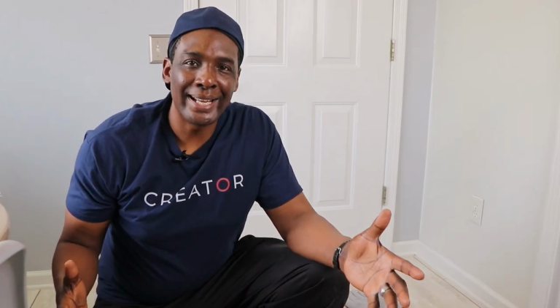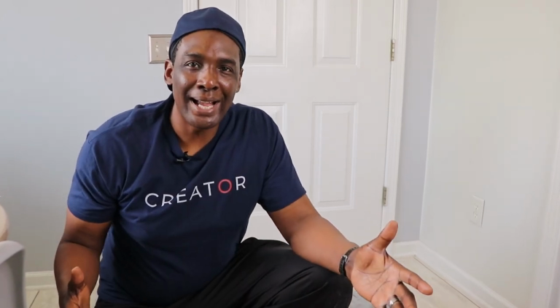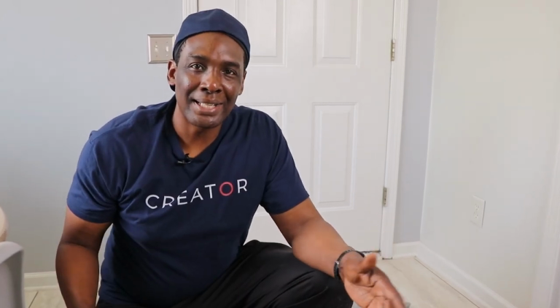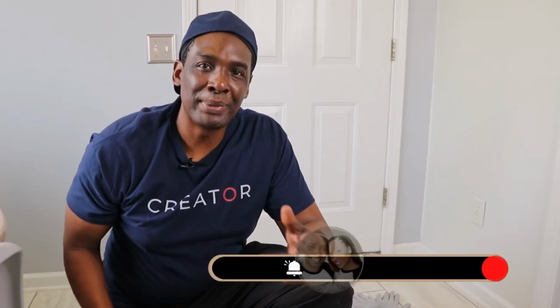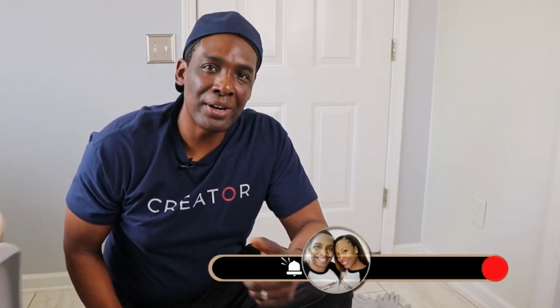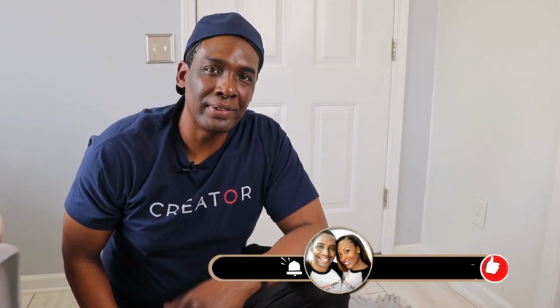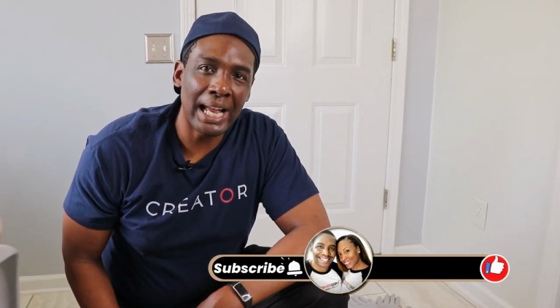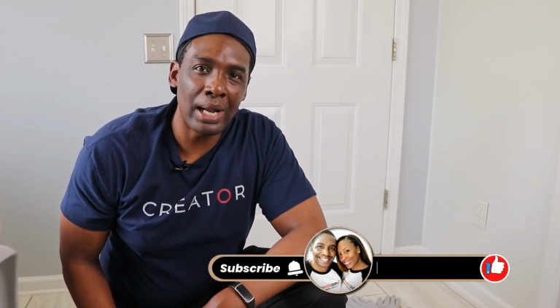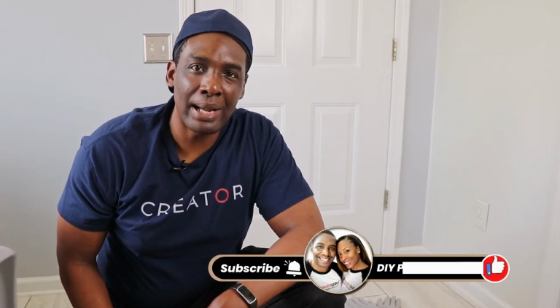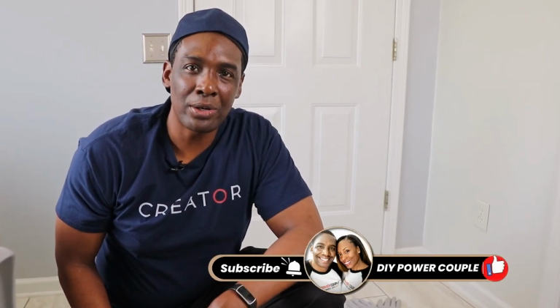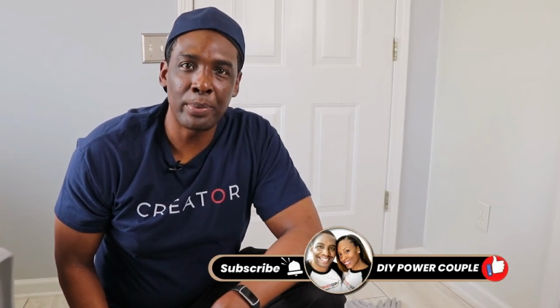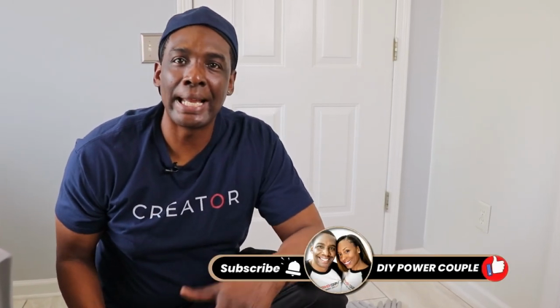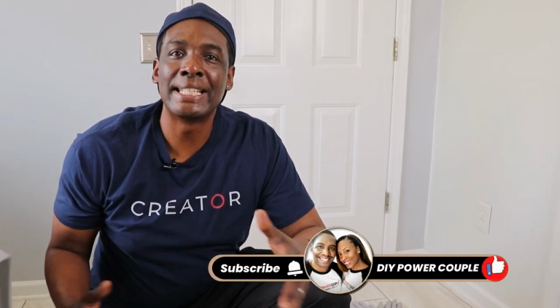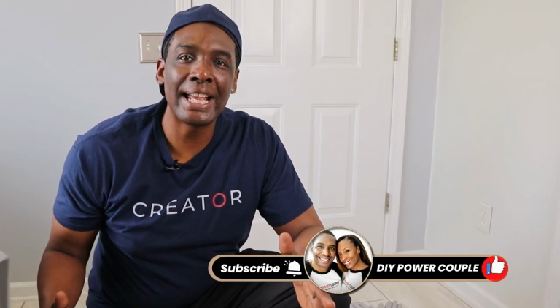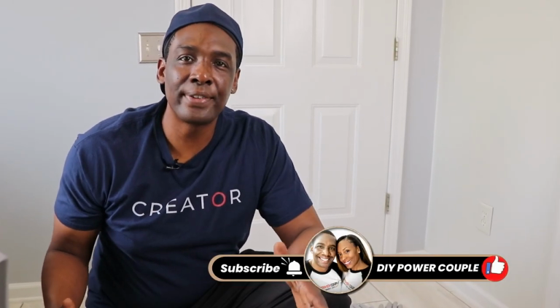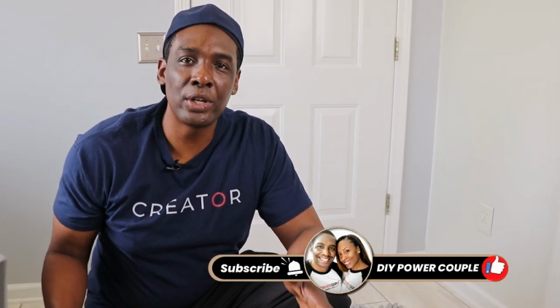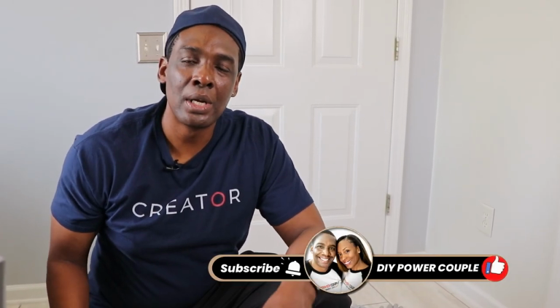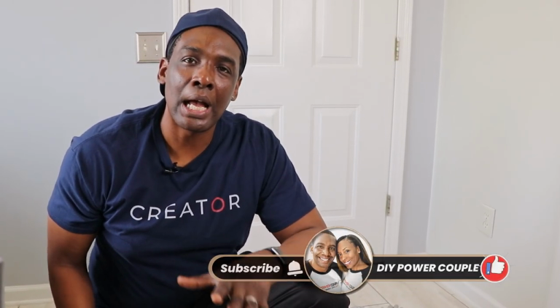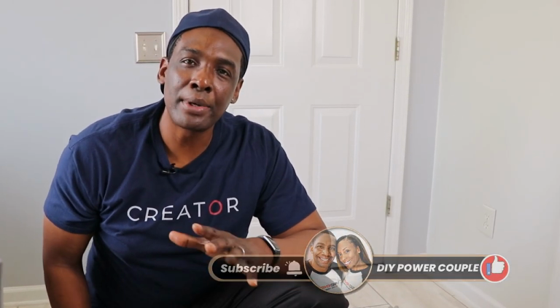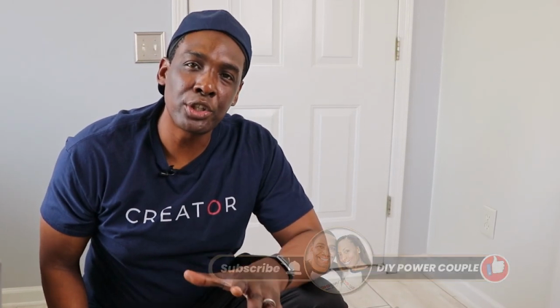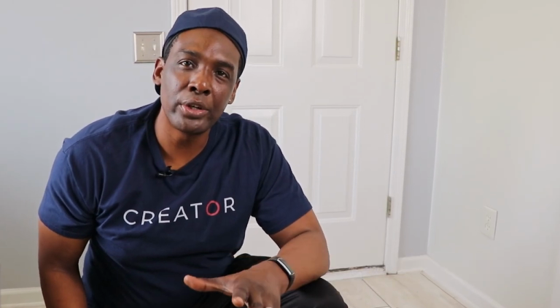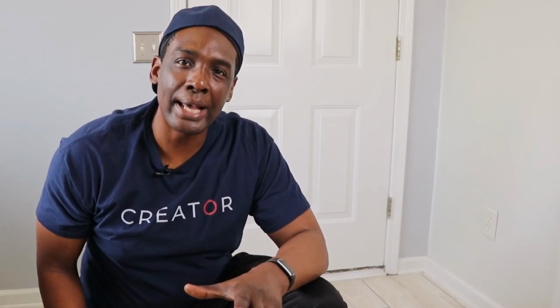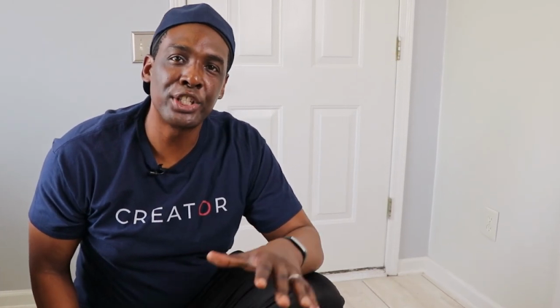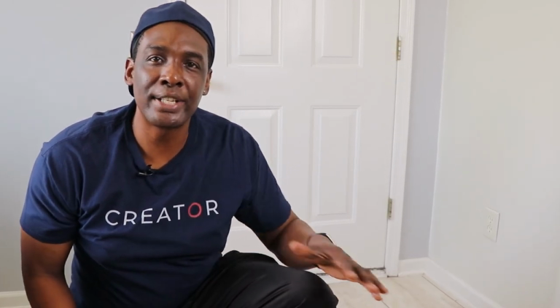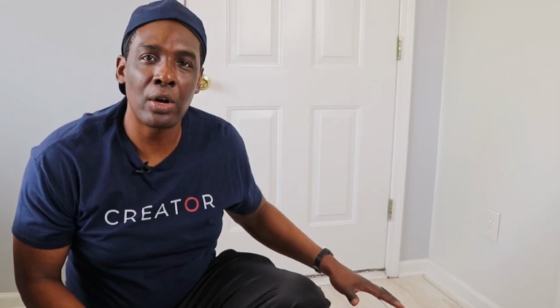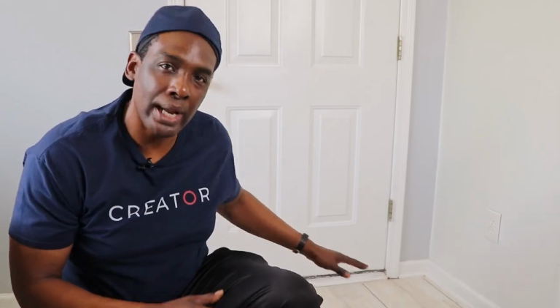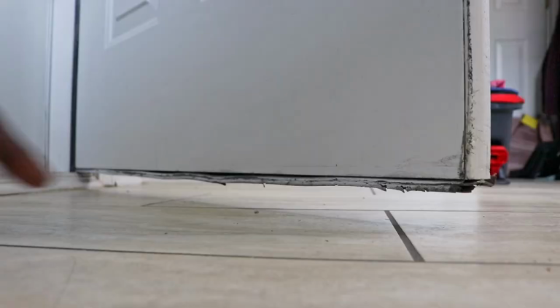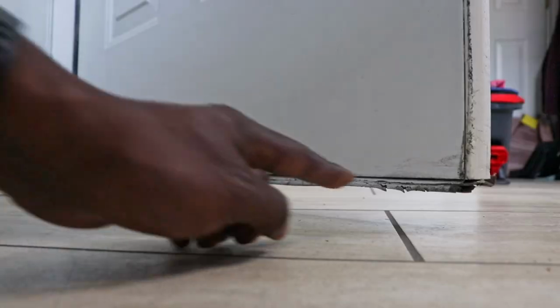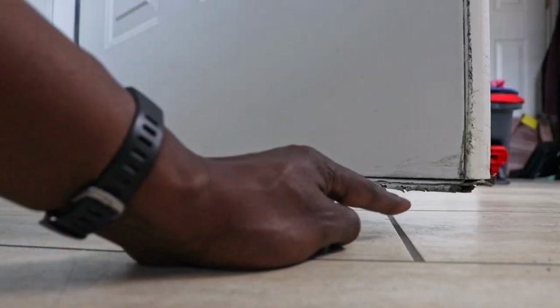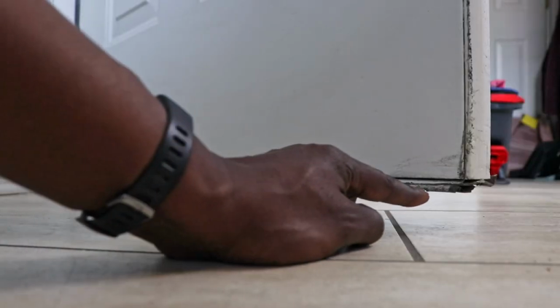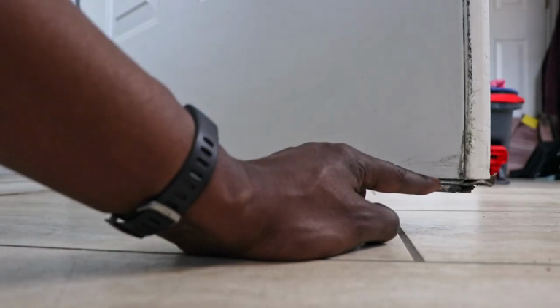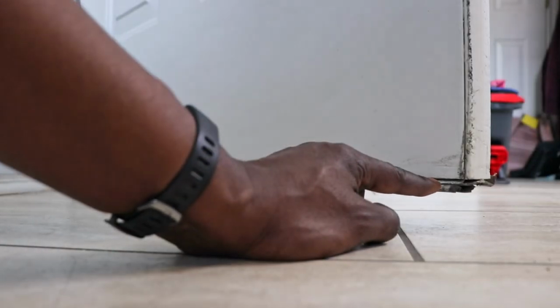Hey guys, I'm Darius of DIY Power Couple, and in today's video I'm going to show you how to change out an old door sweep.